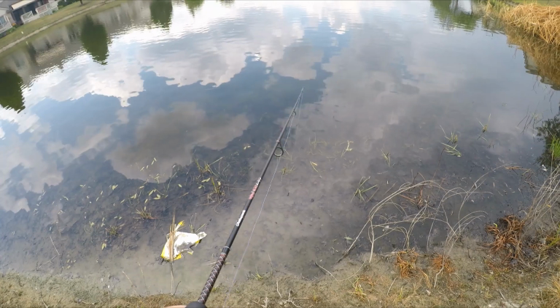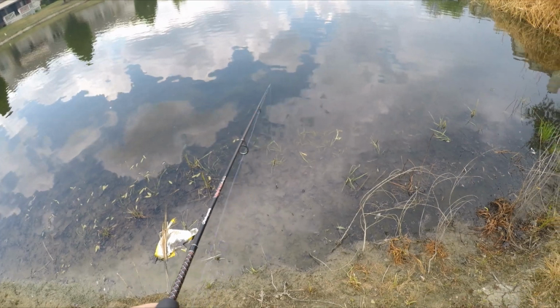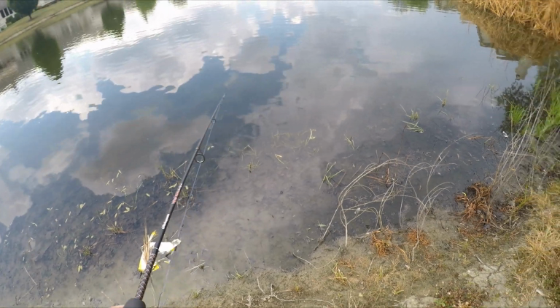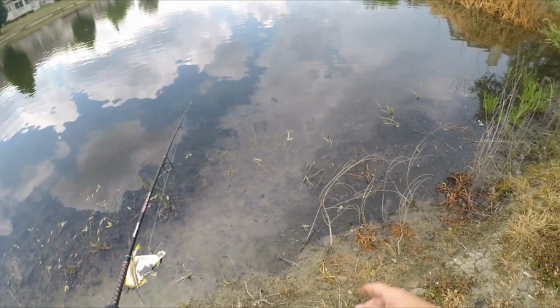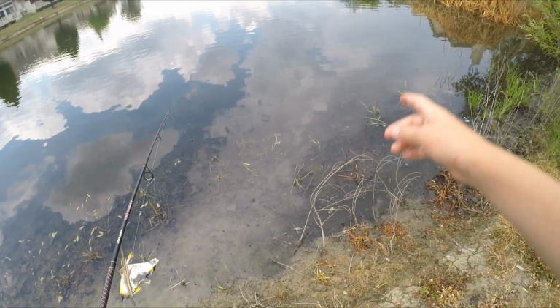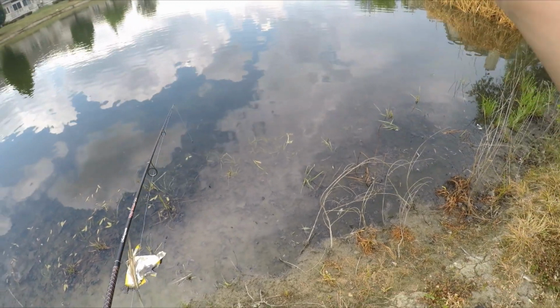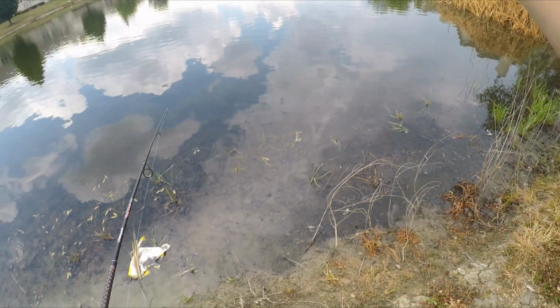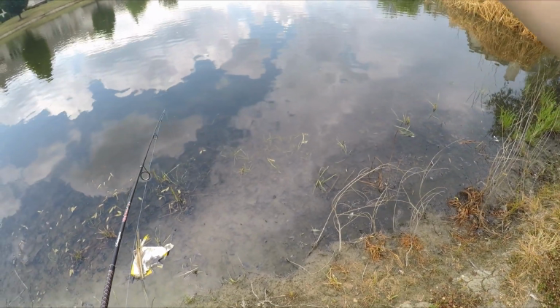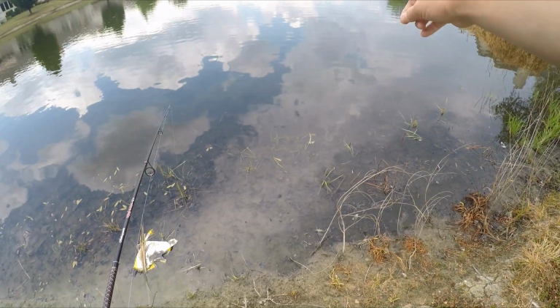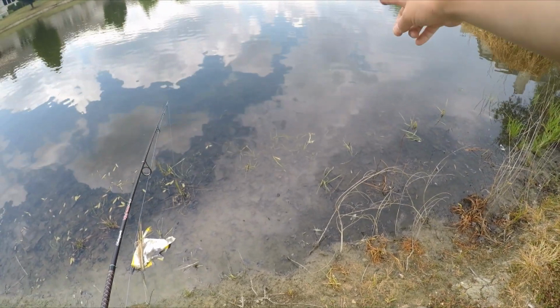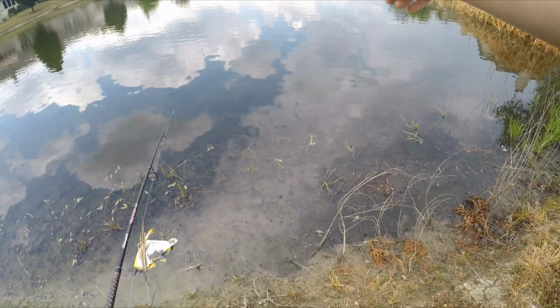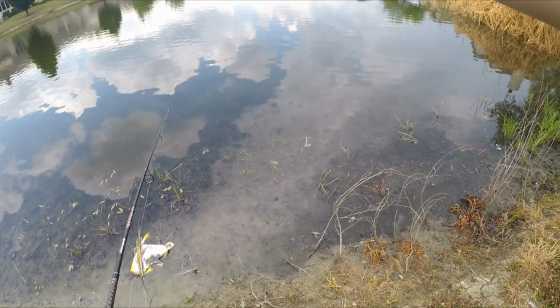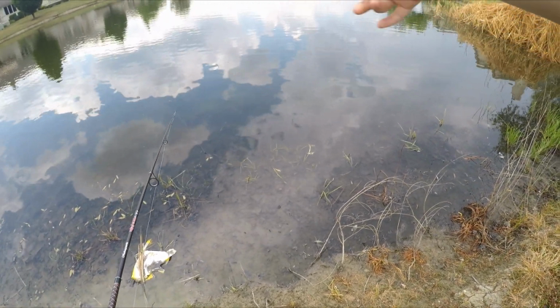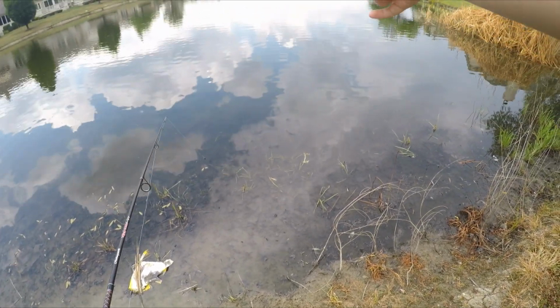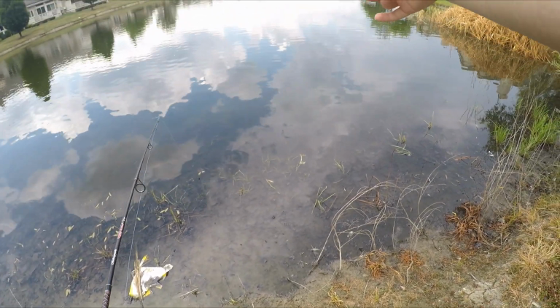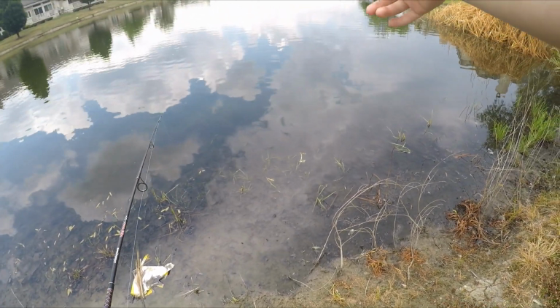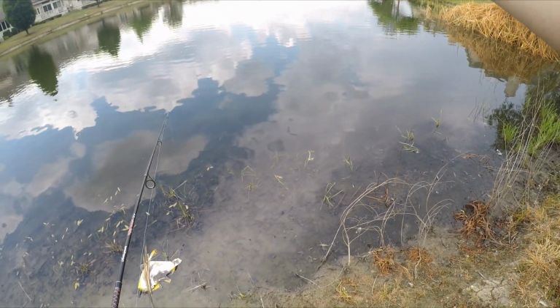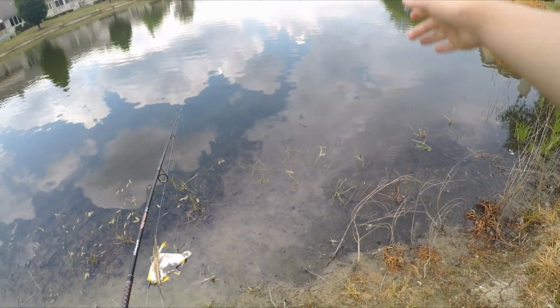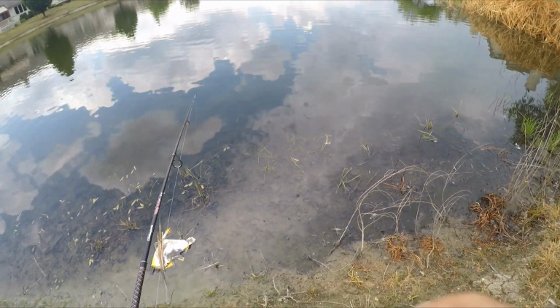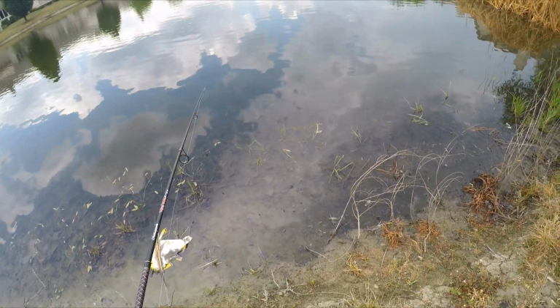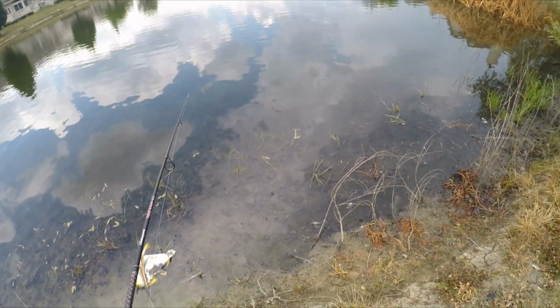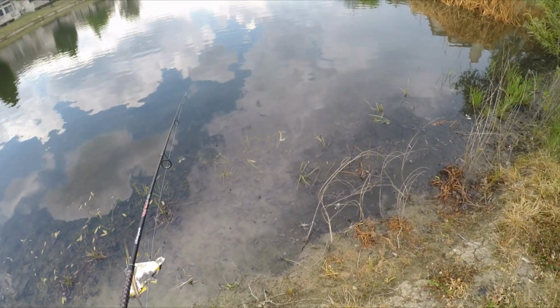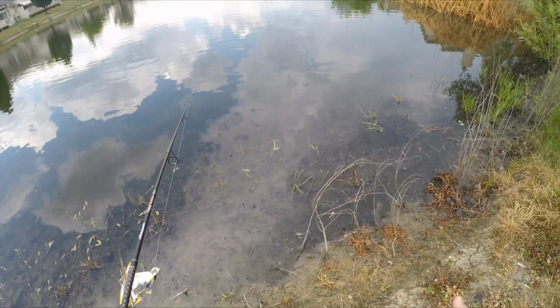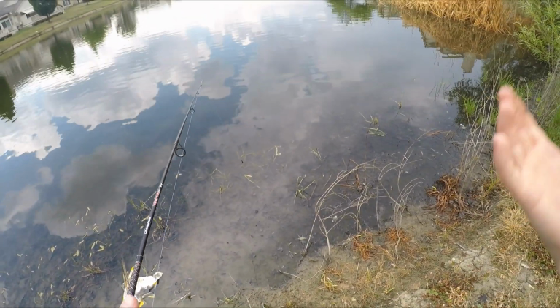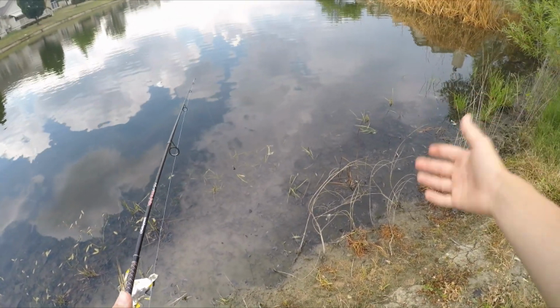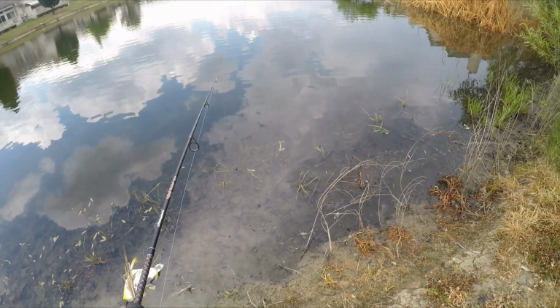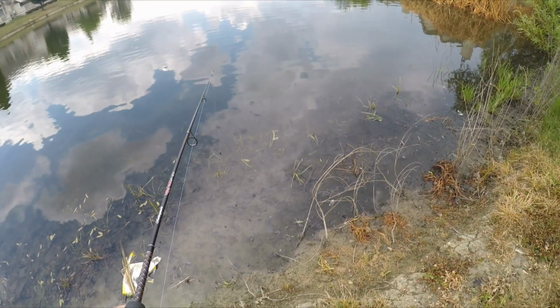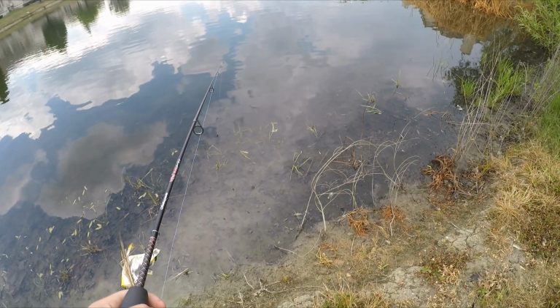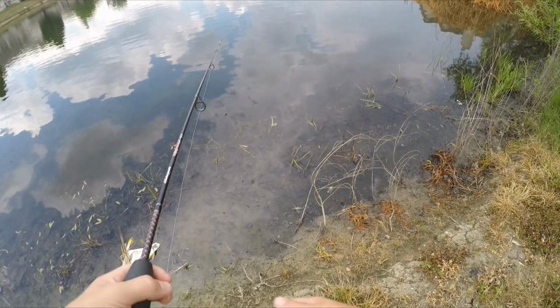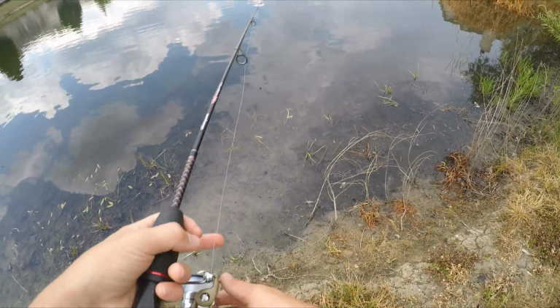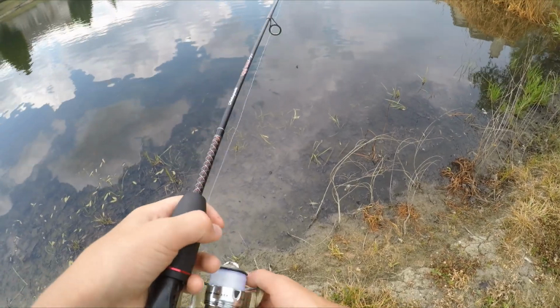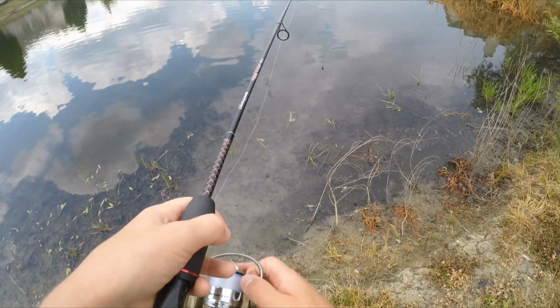Alright everyone, I see a giant bluegill right over there. He's on a nest or something. If I catch him, he could be my personal best.